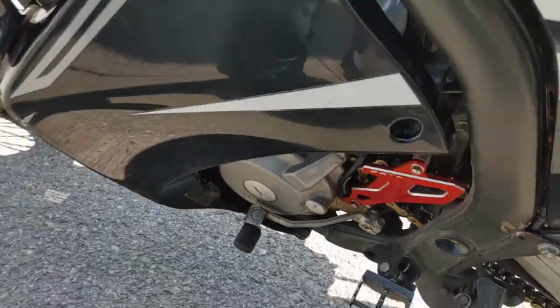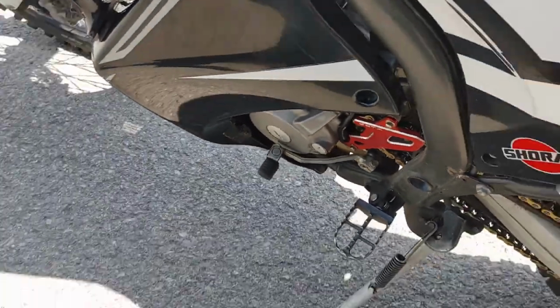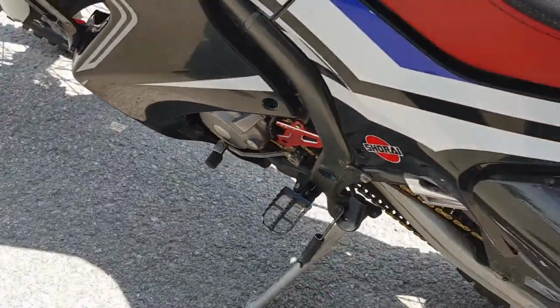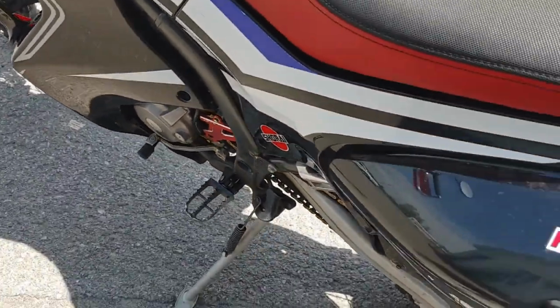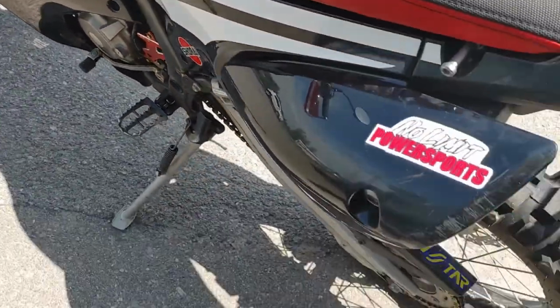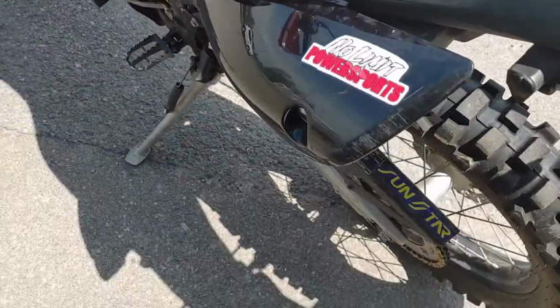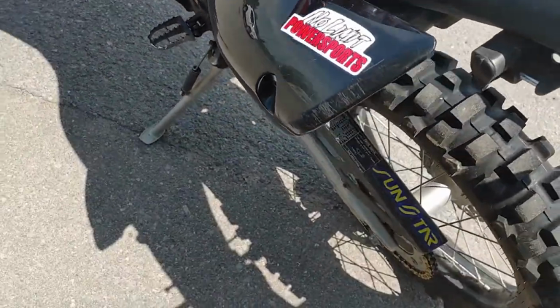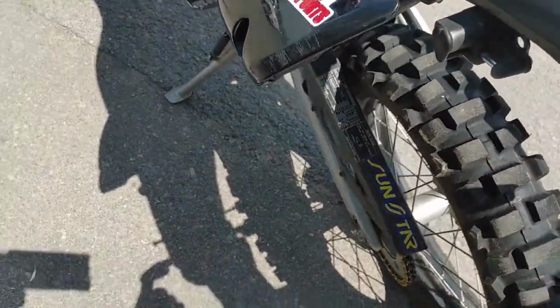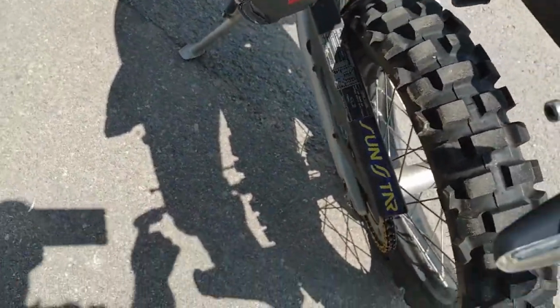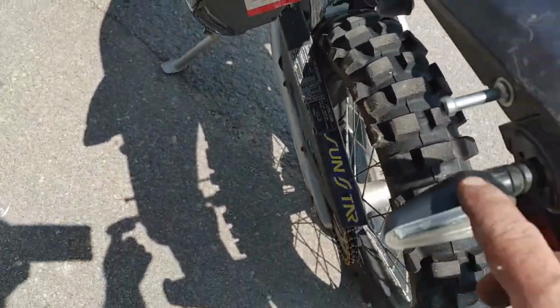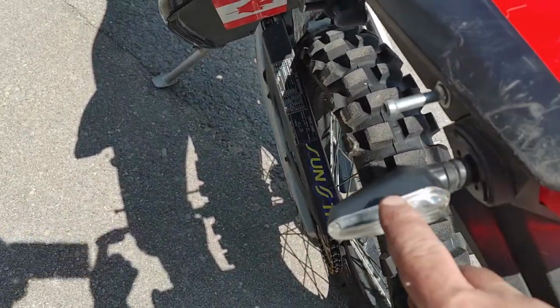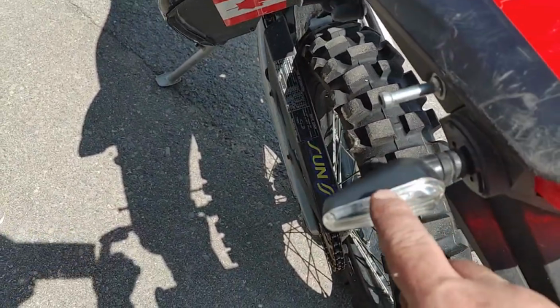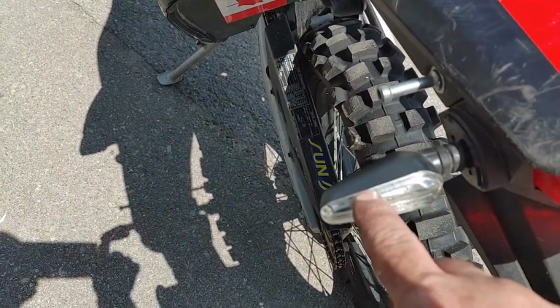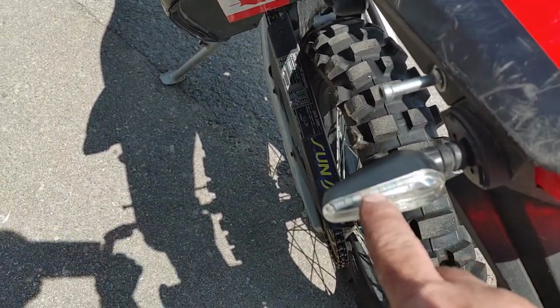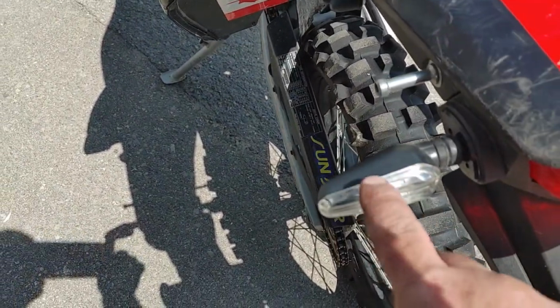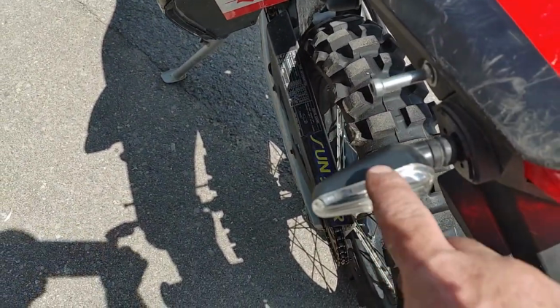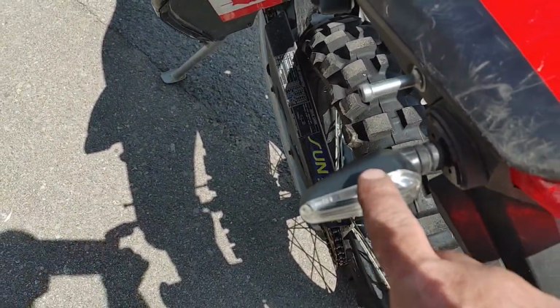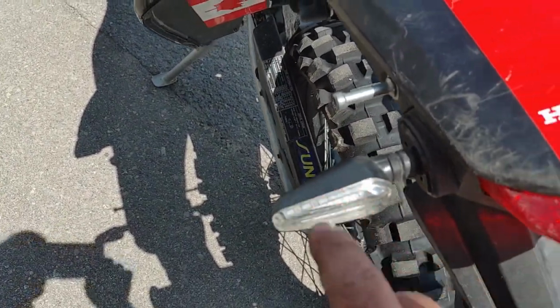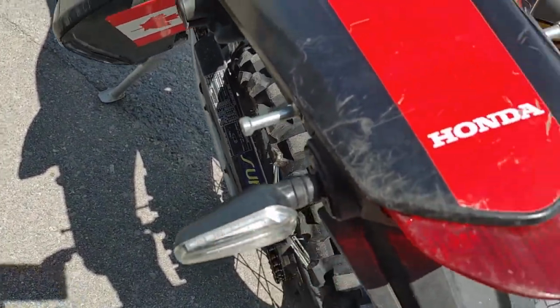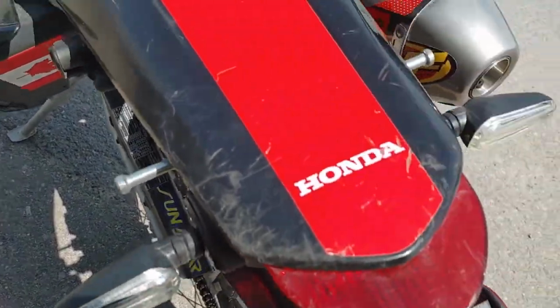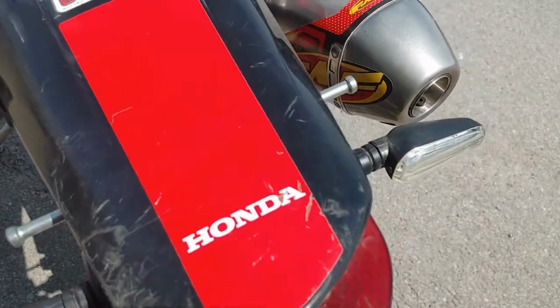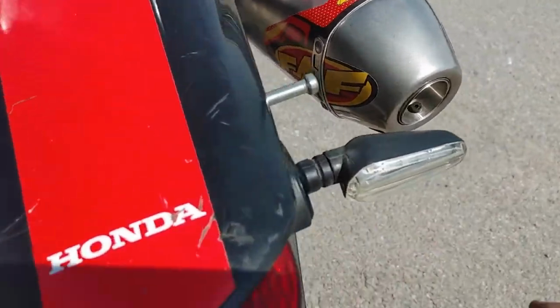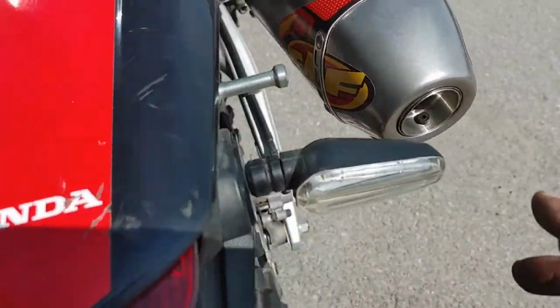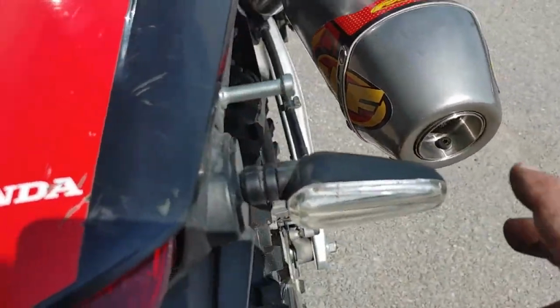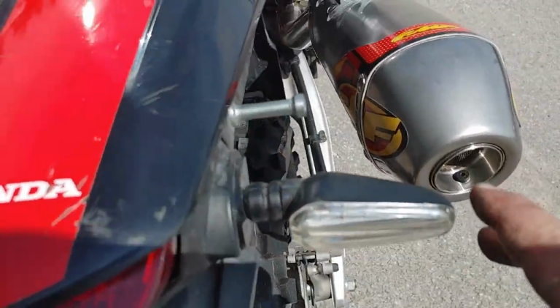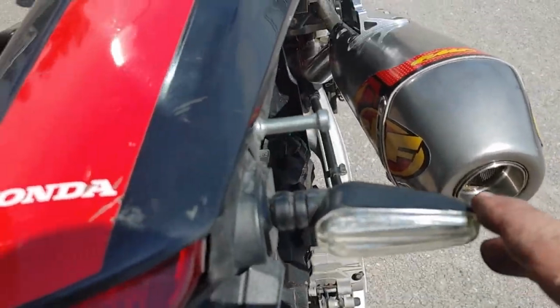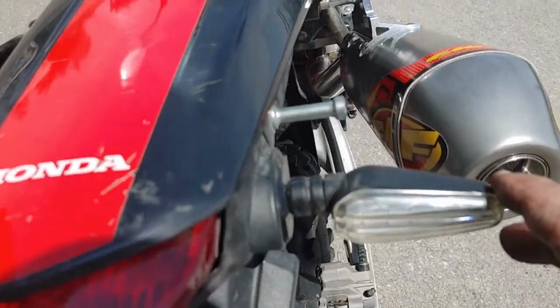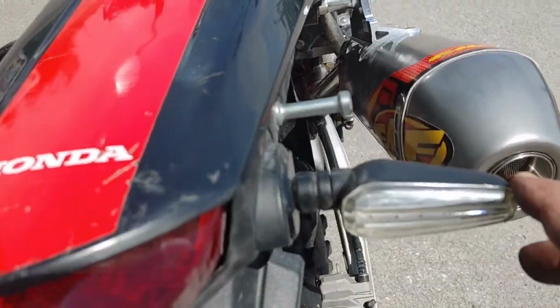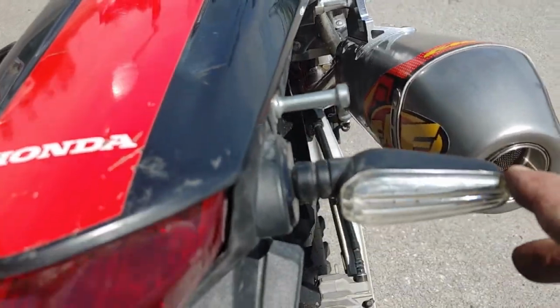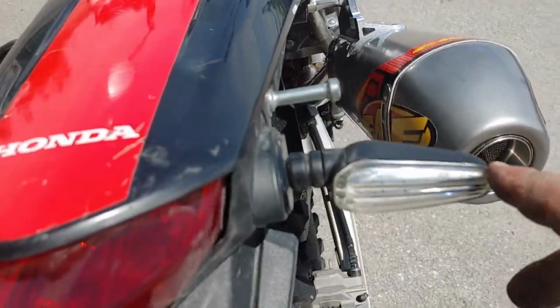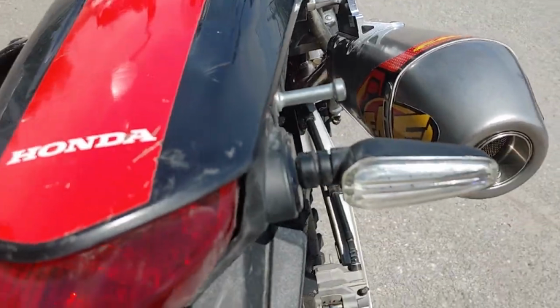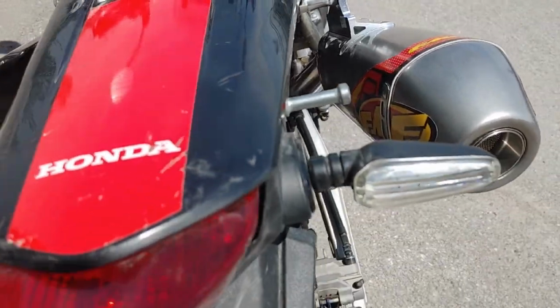I also put on little LED turn signals. I think they look better than the stock ones.